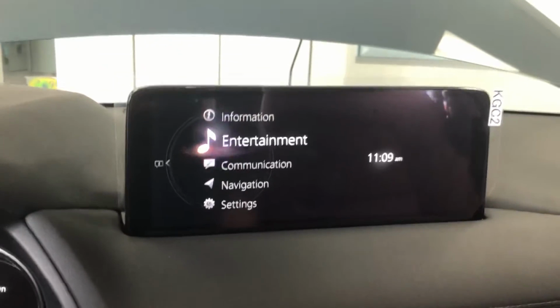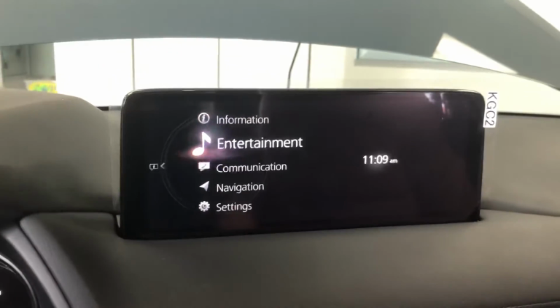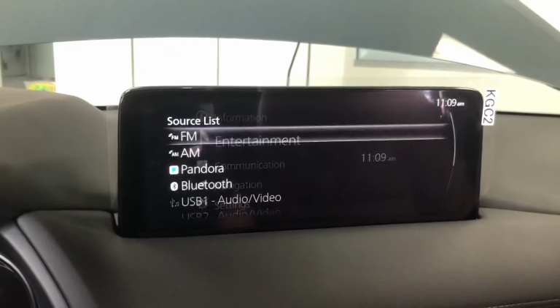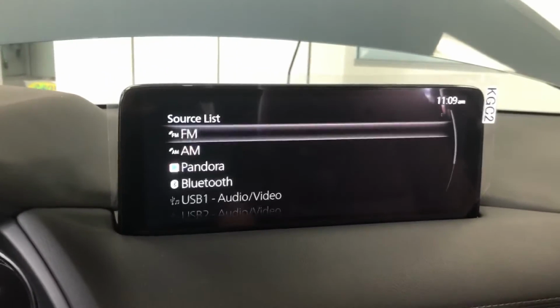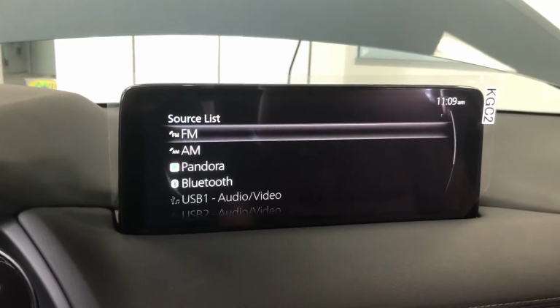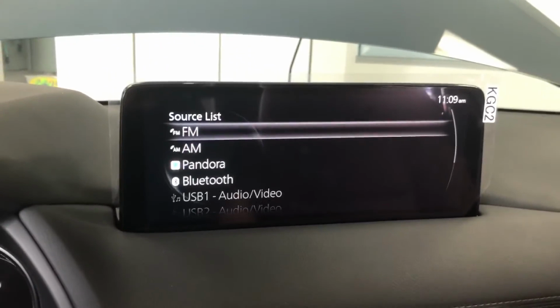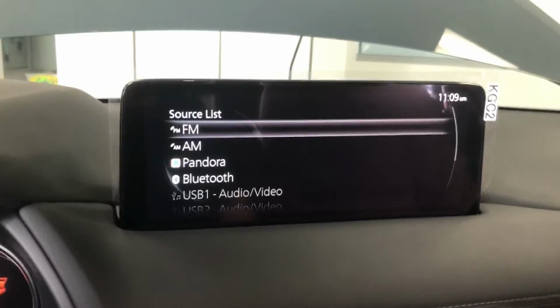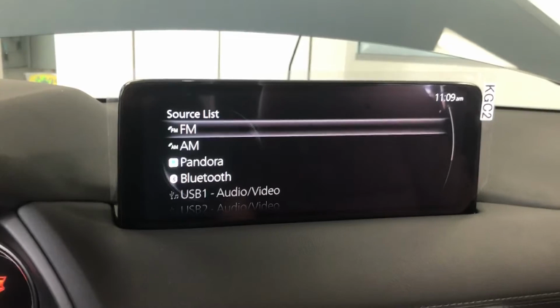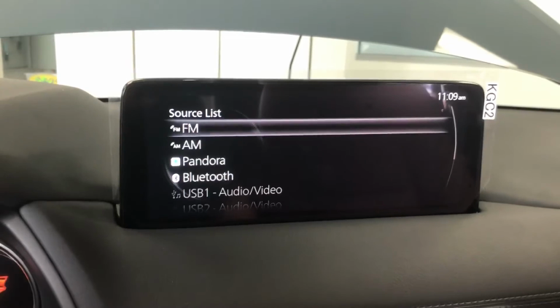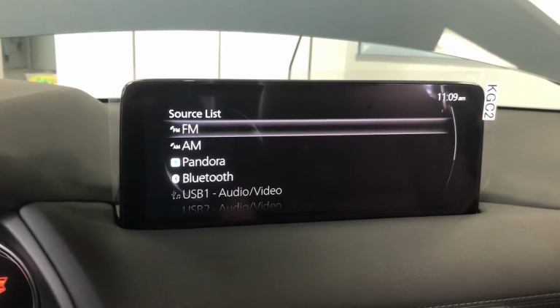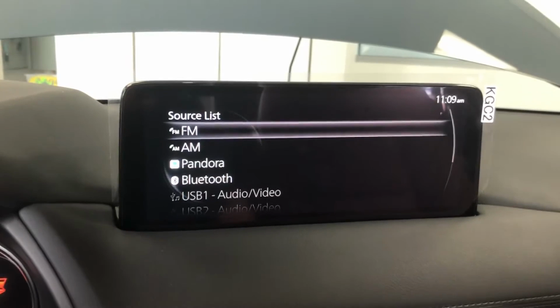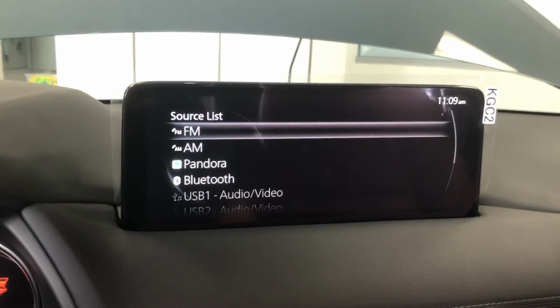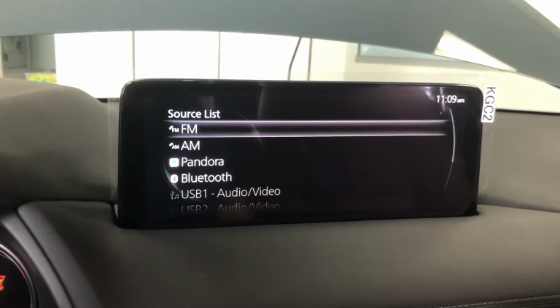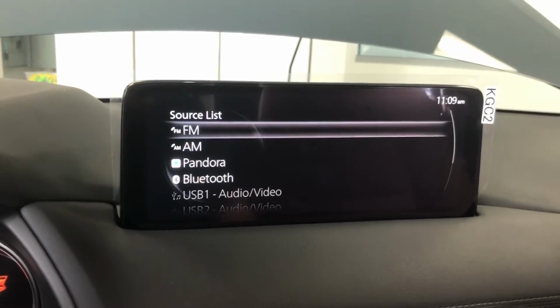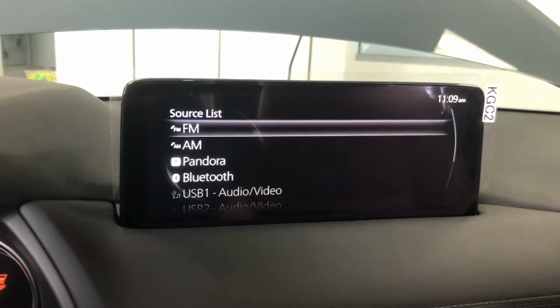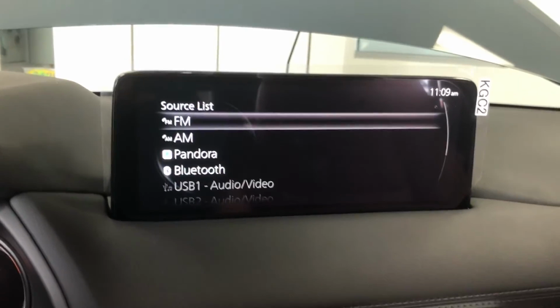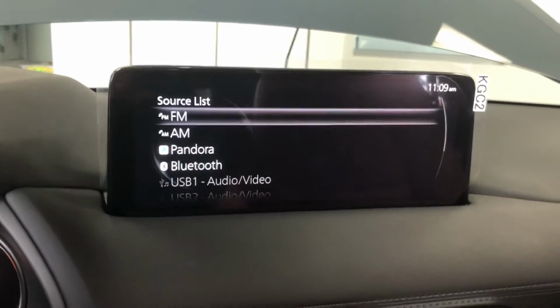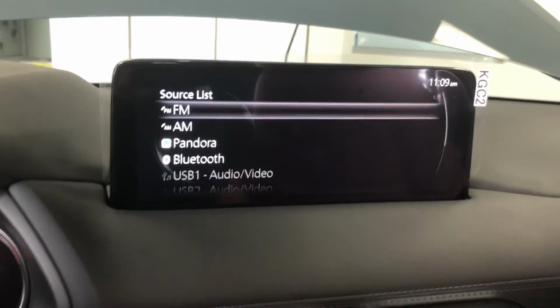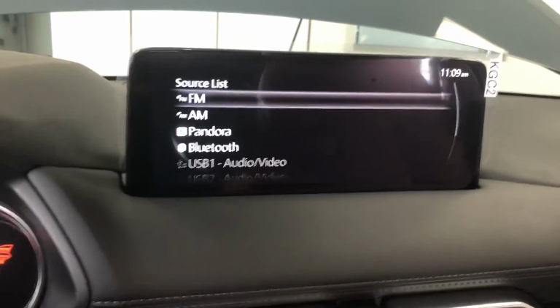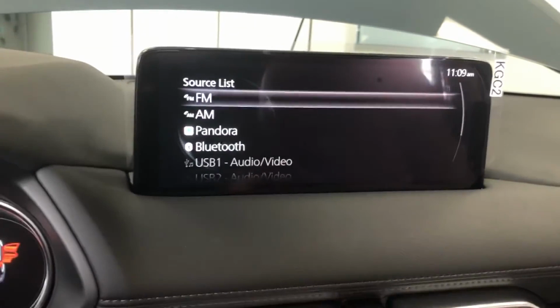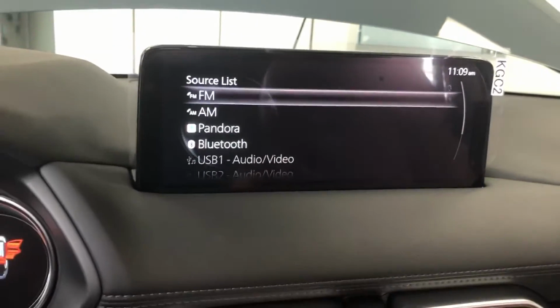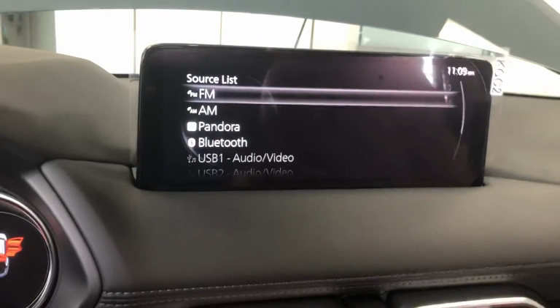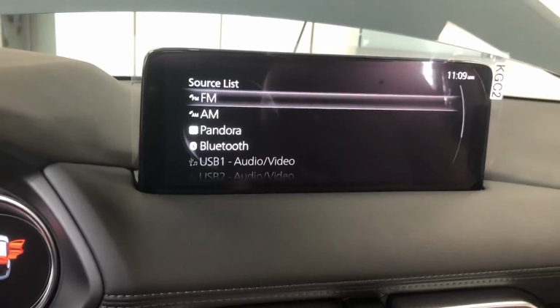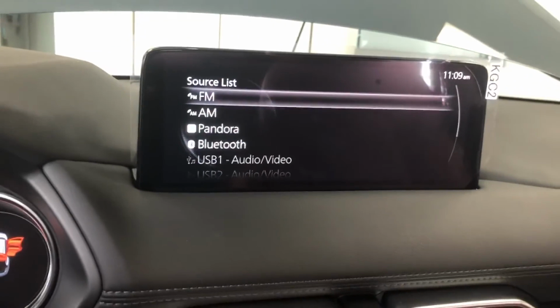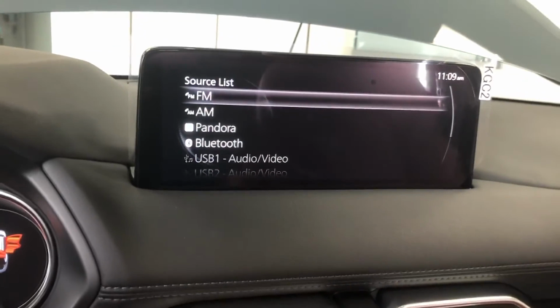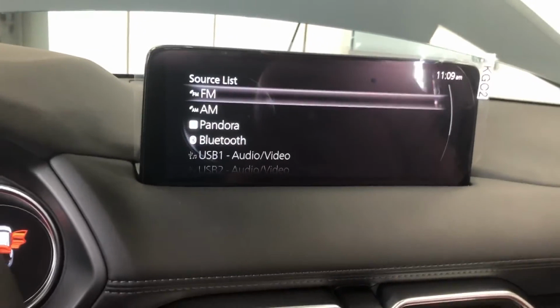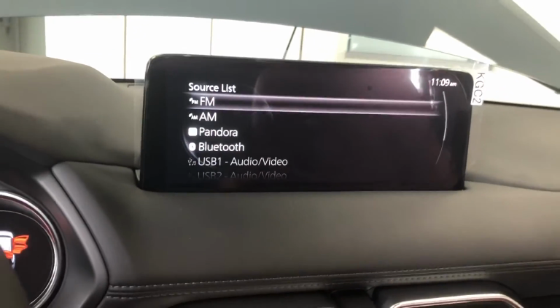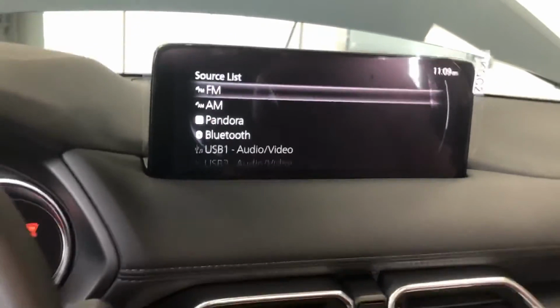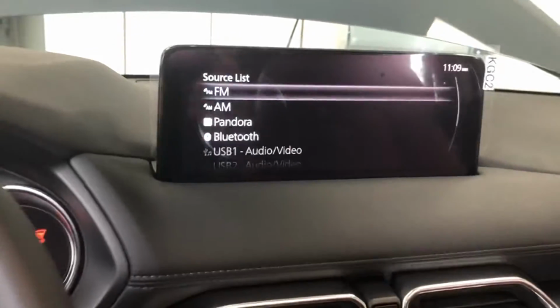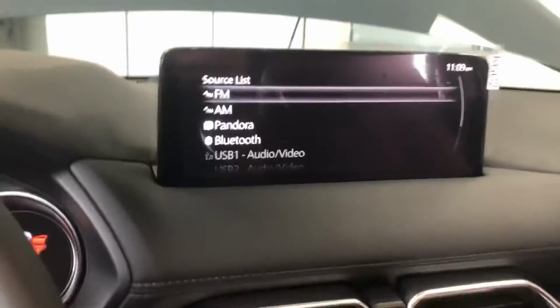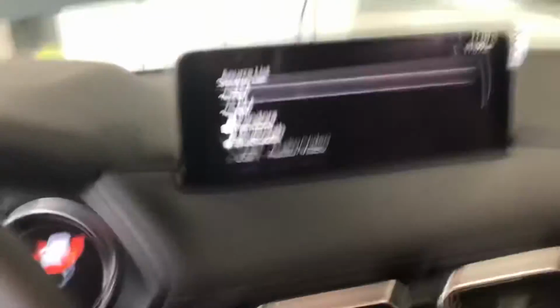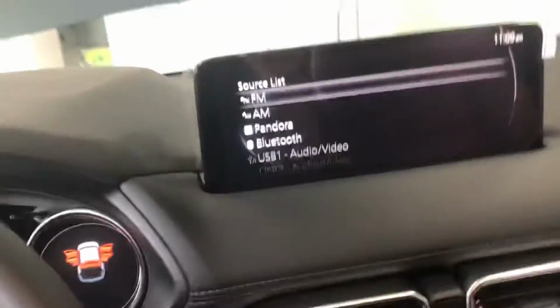You also have AM, FM, XM radio, Bluetooth audio, Pandora, and a lot of other things through there.